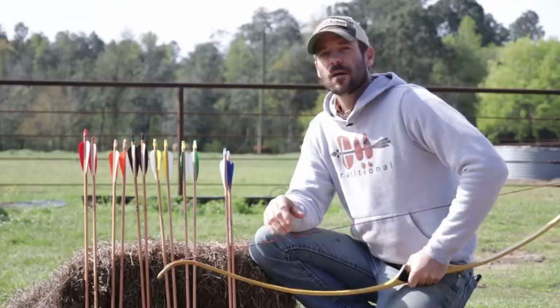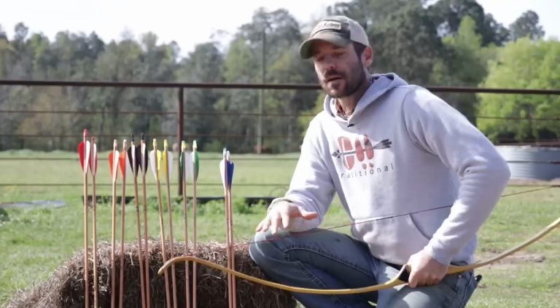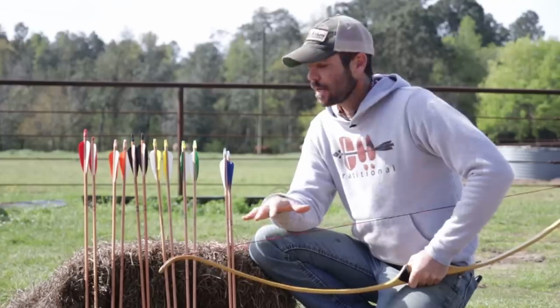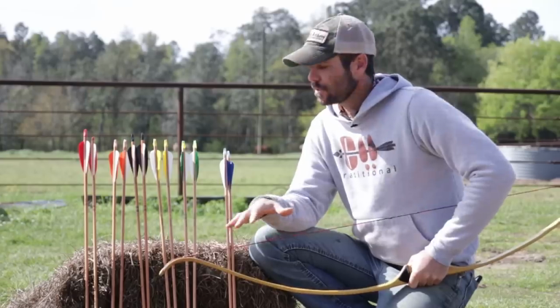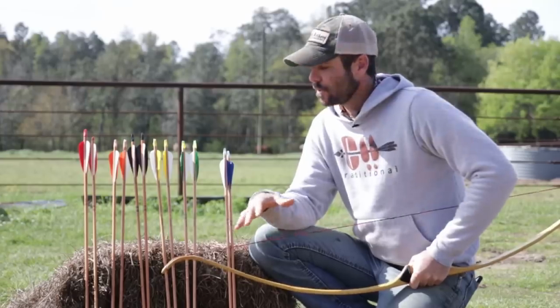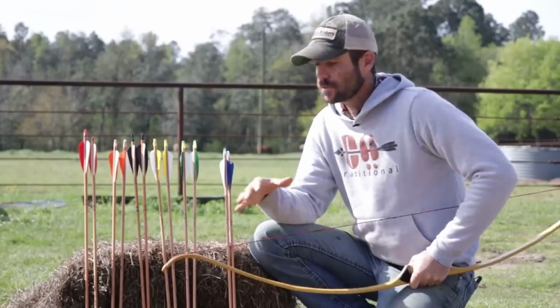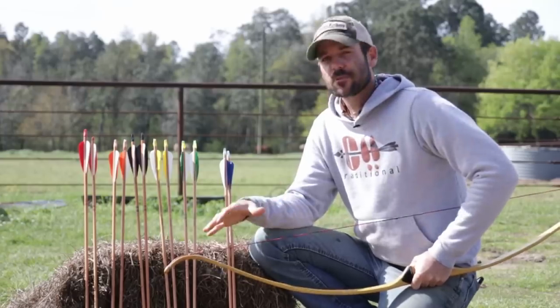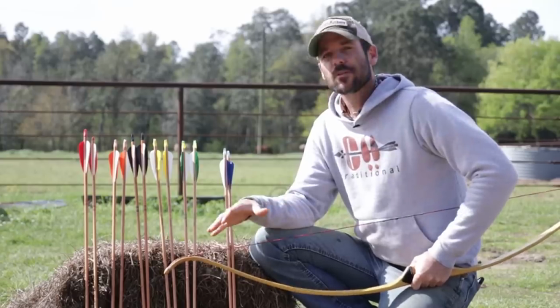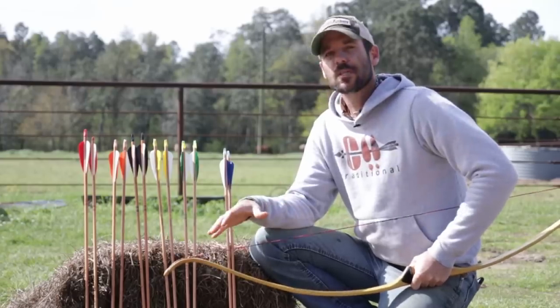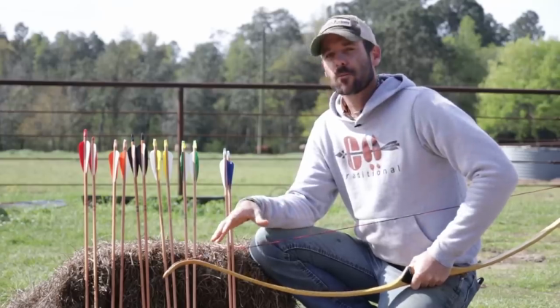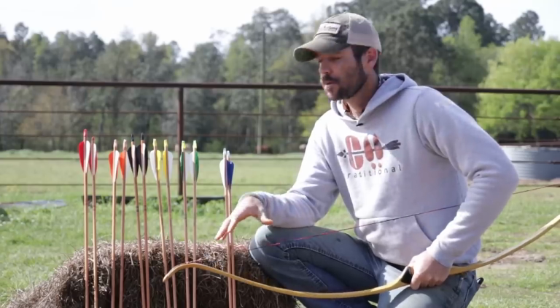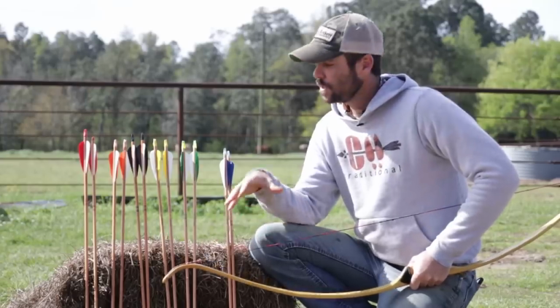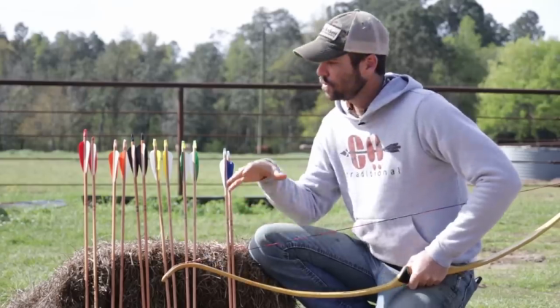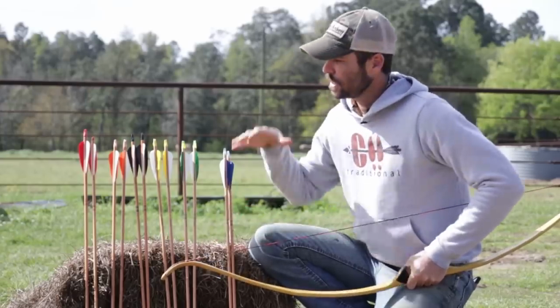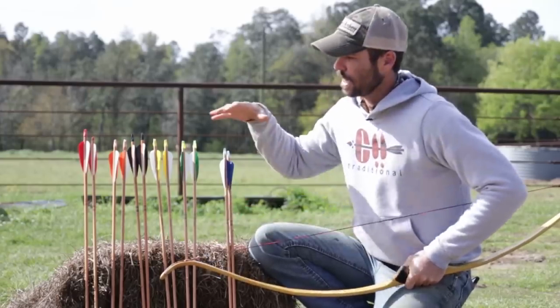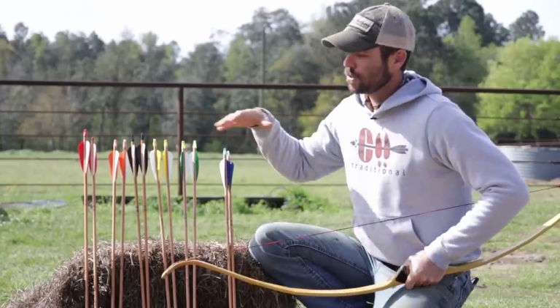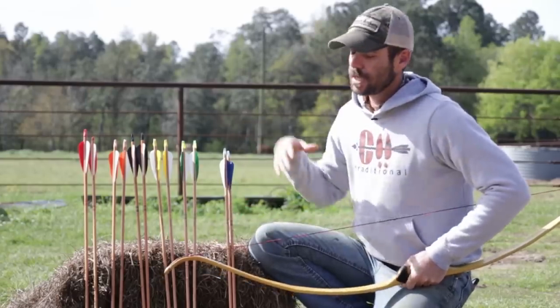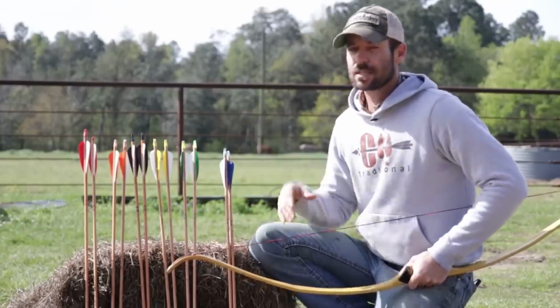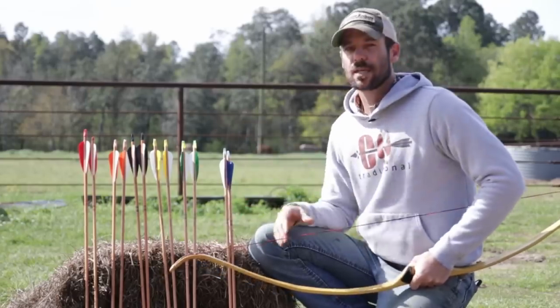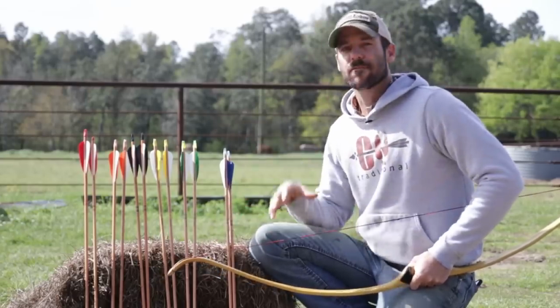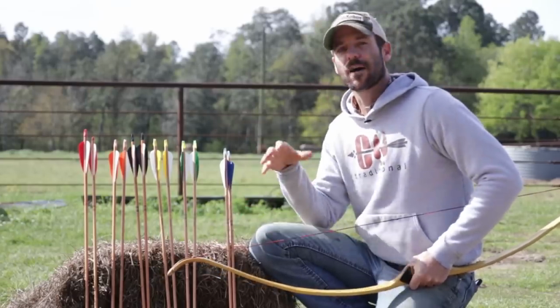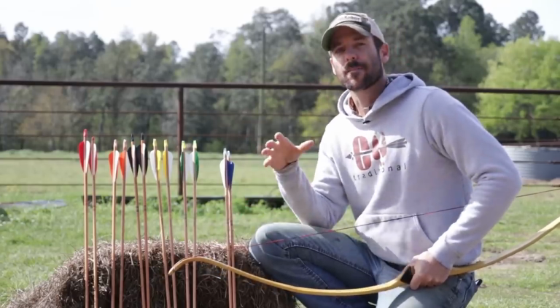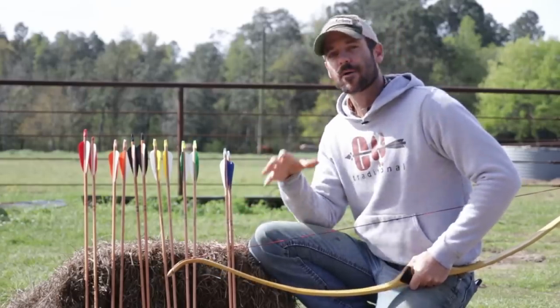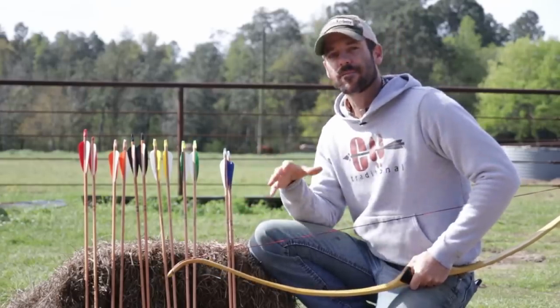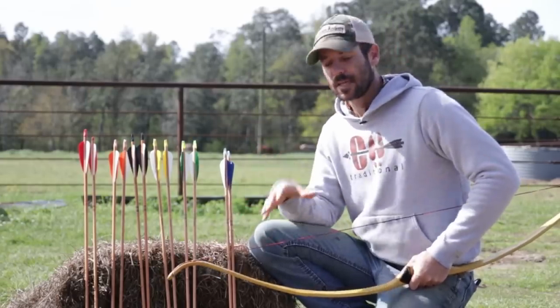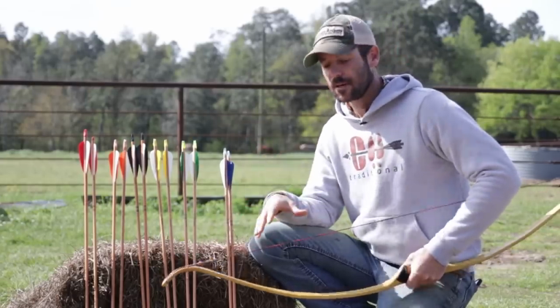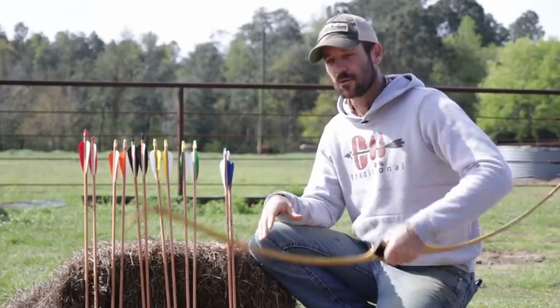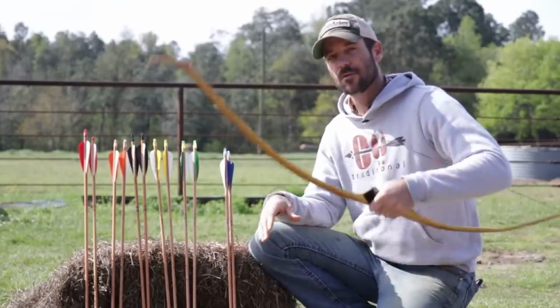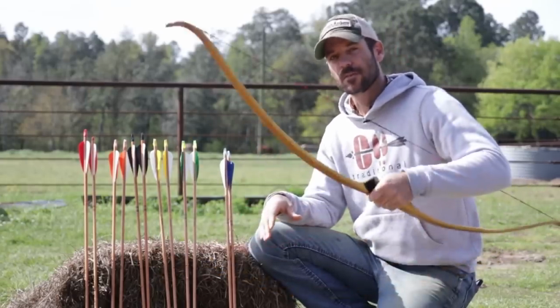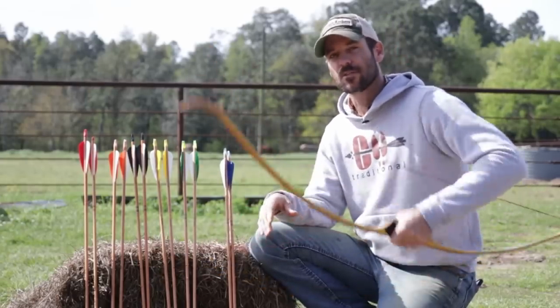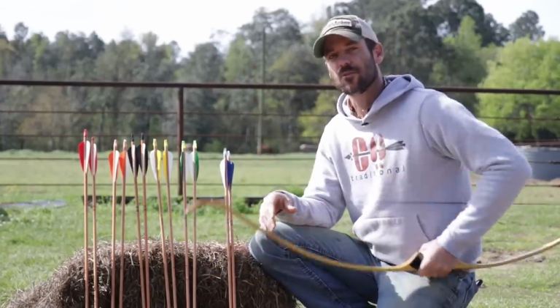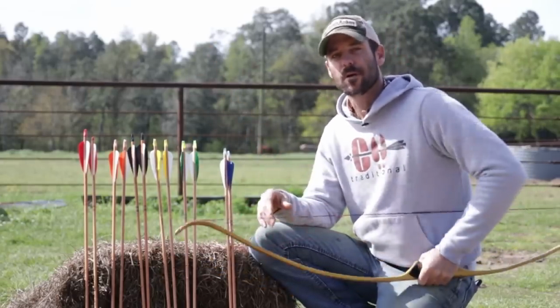All right guys, so on this week's Field Tip, we're going to be using an arrow test kit to find the perfect arrow for this new bow.